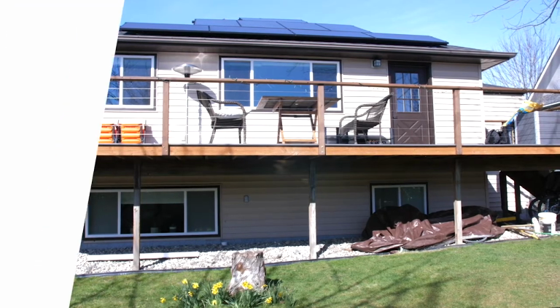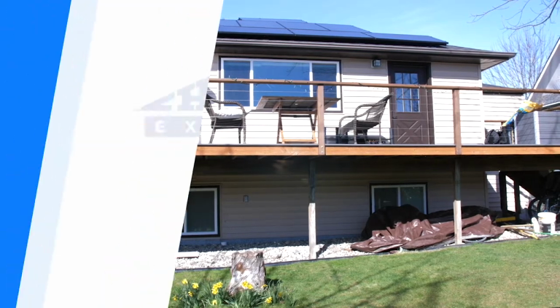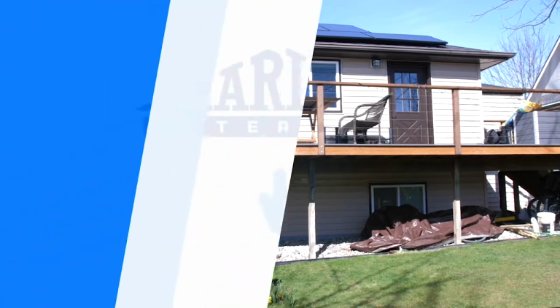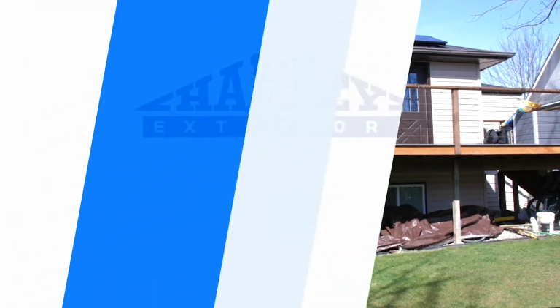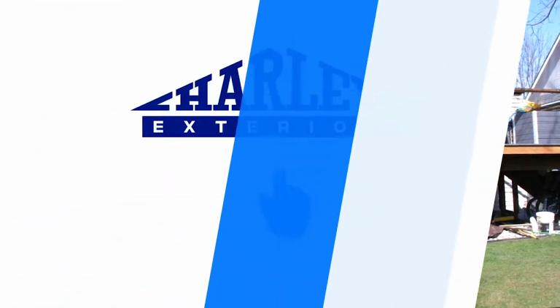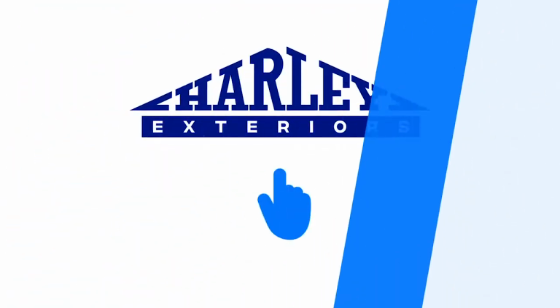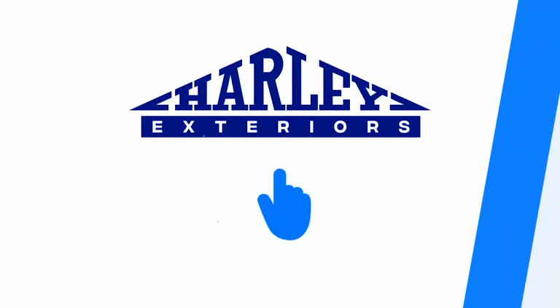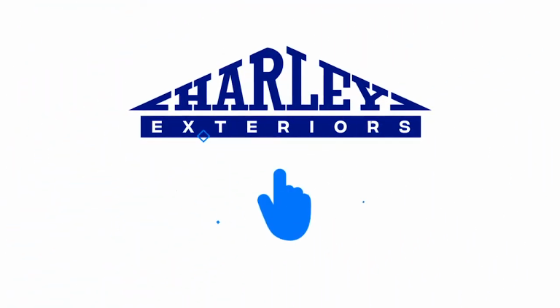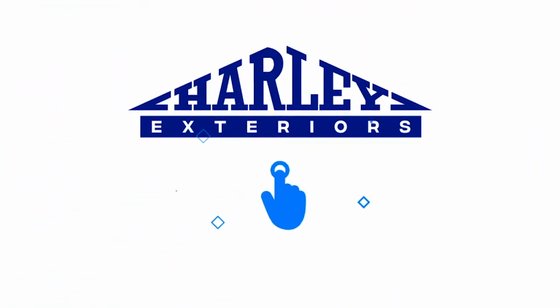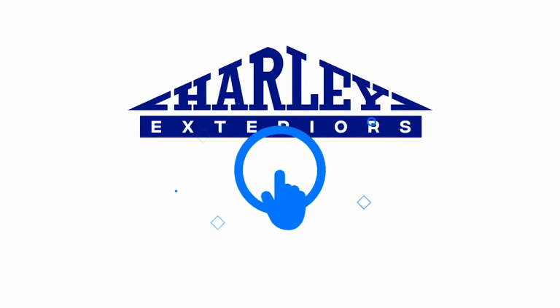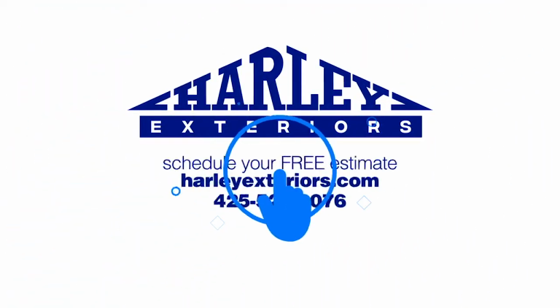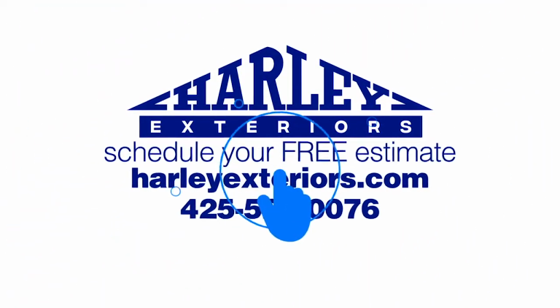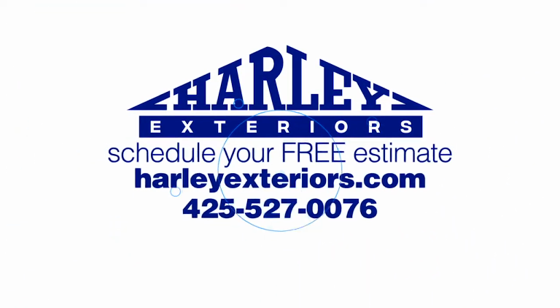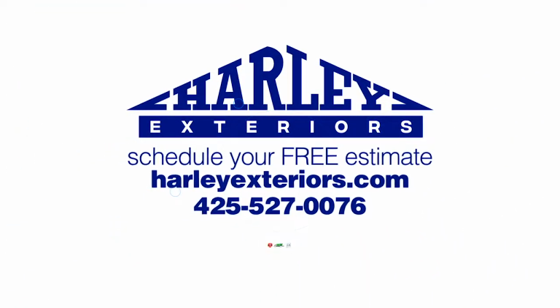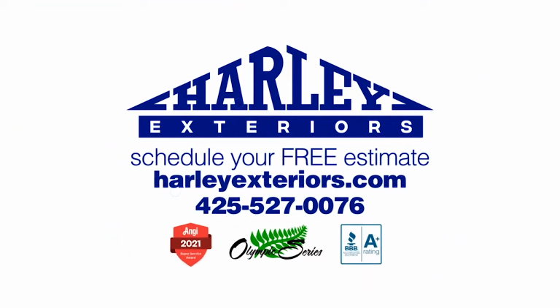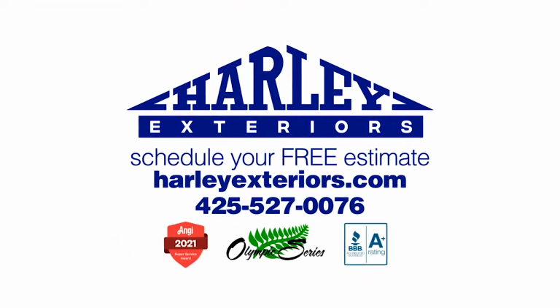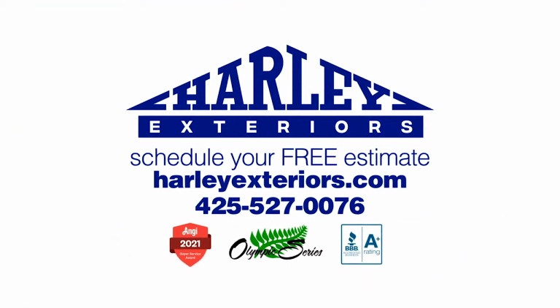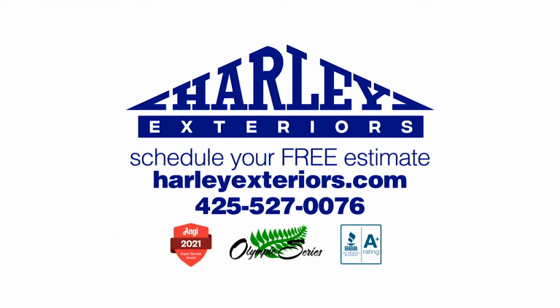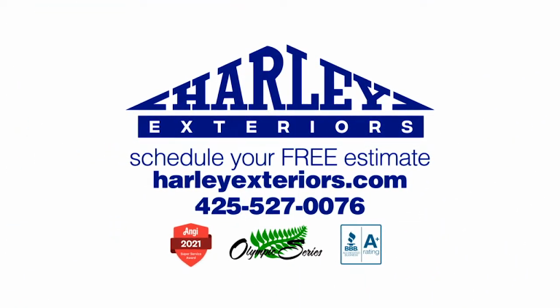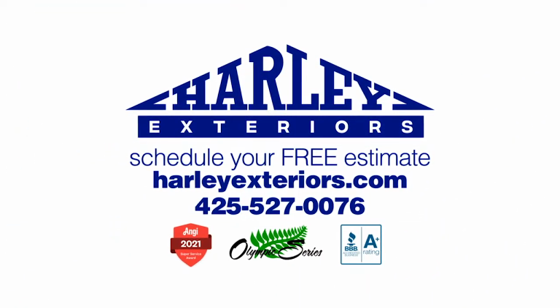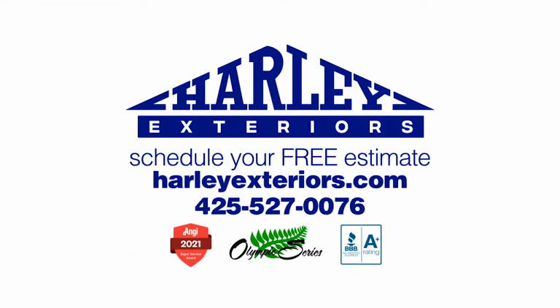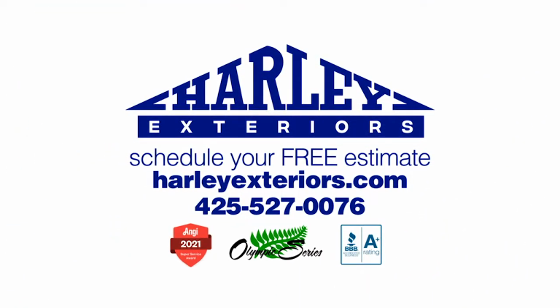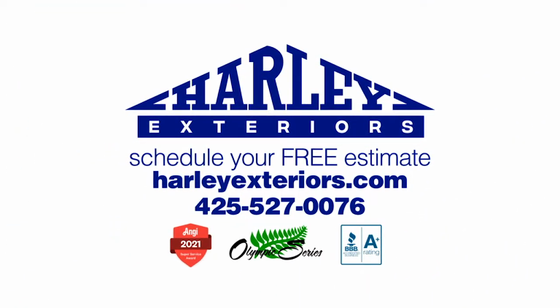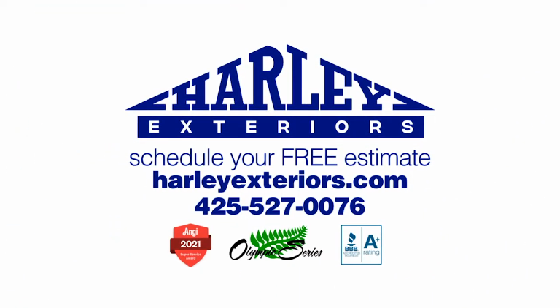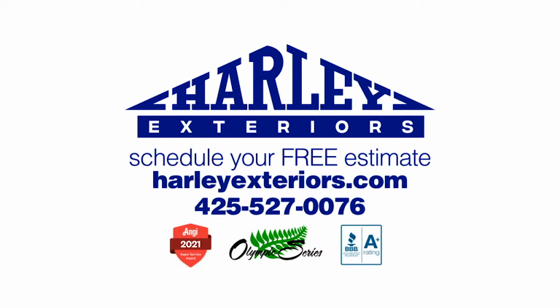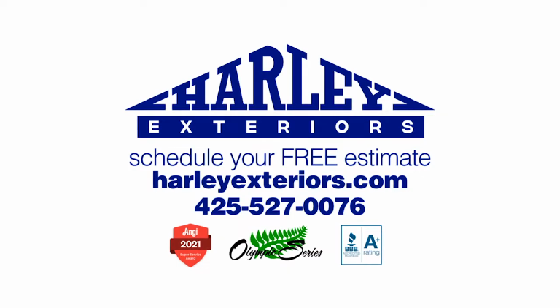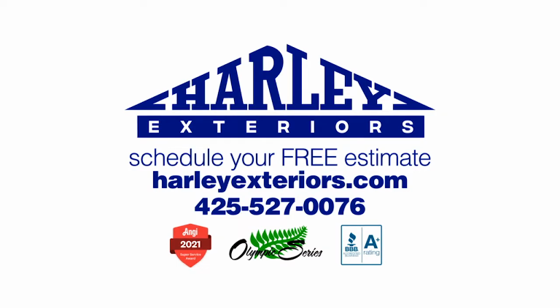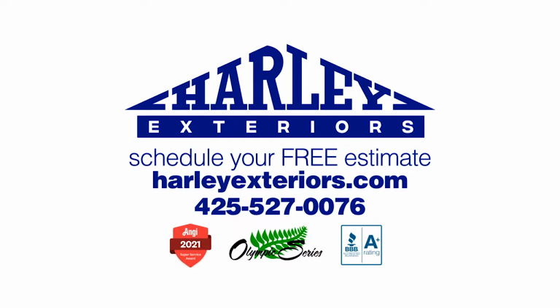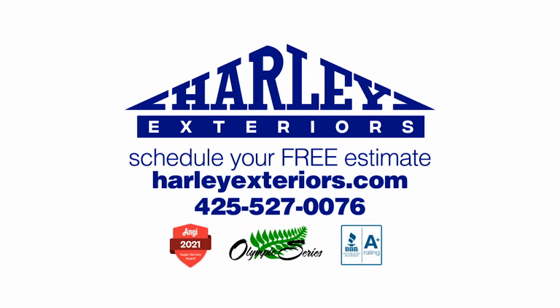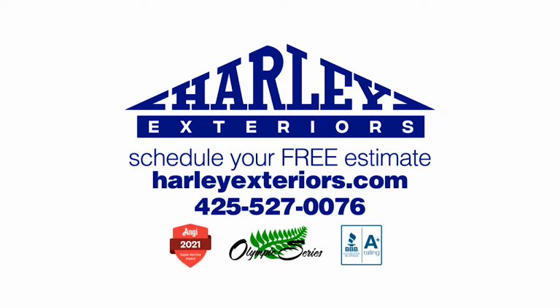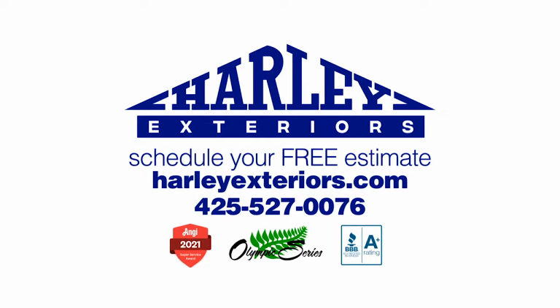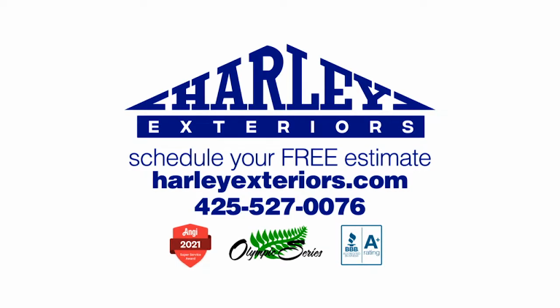If you're gonna do it, do it right with Harley Exteriors. Schedule your free estimate today!